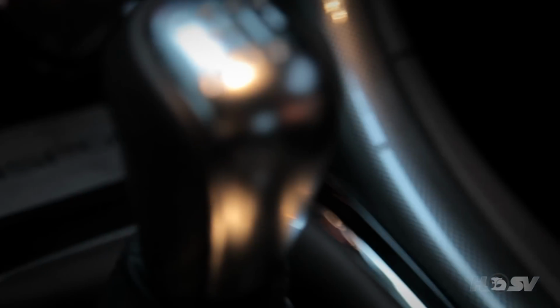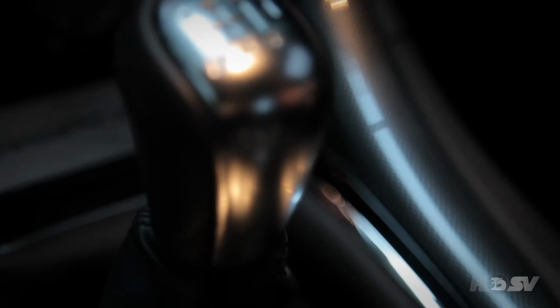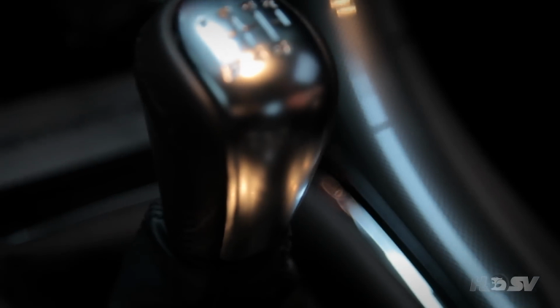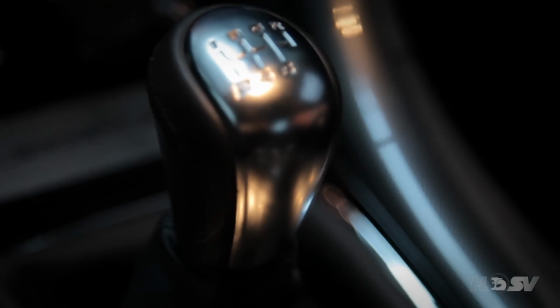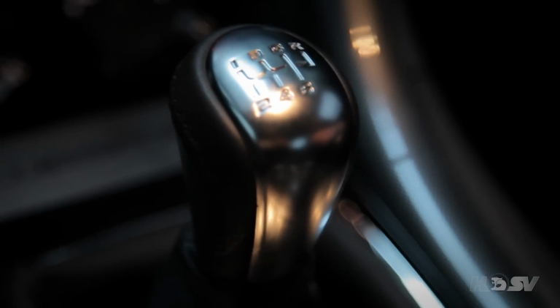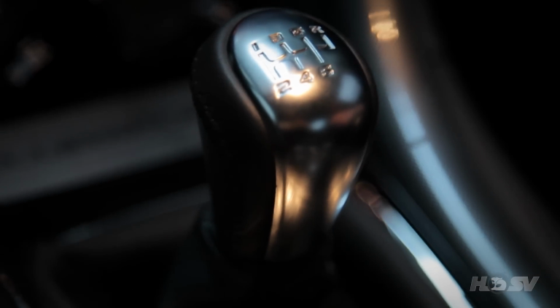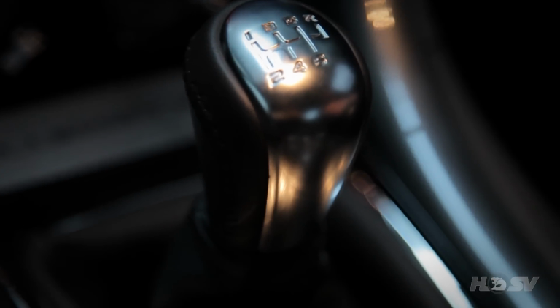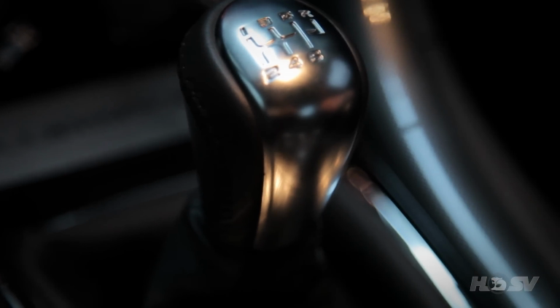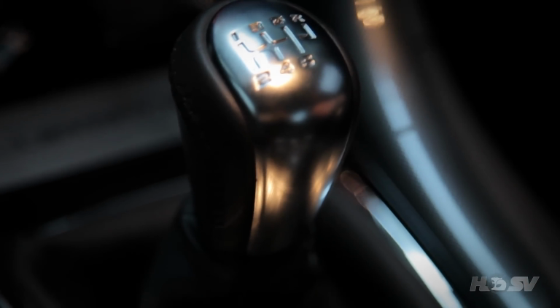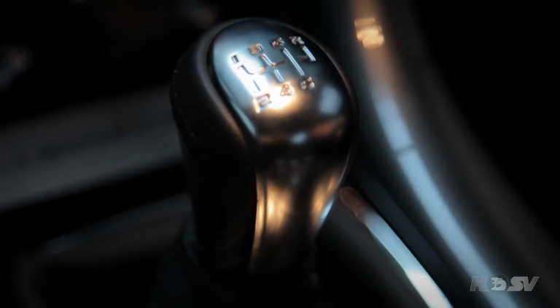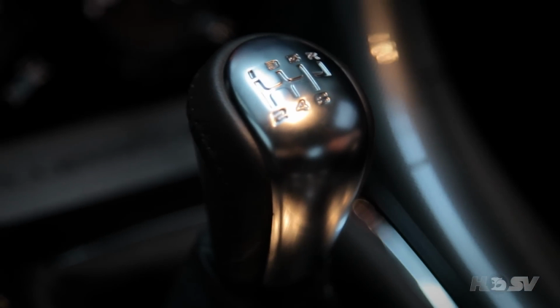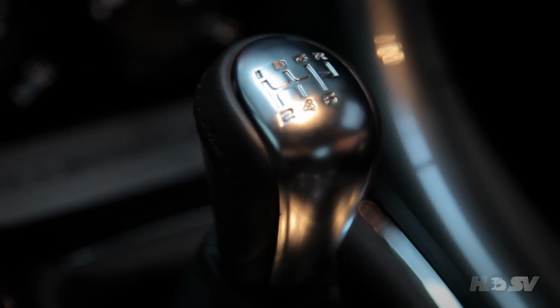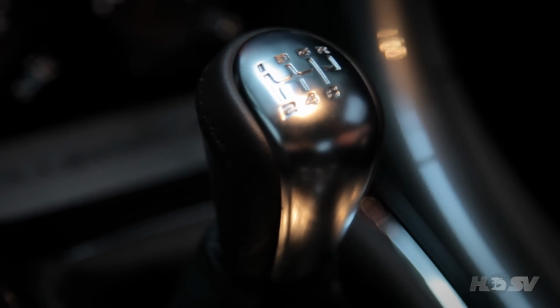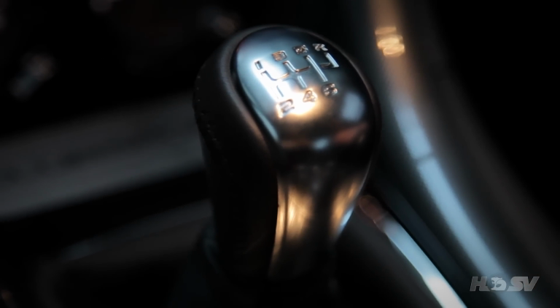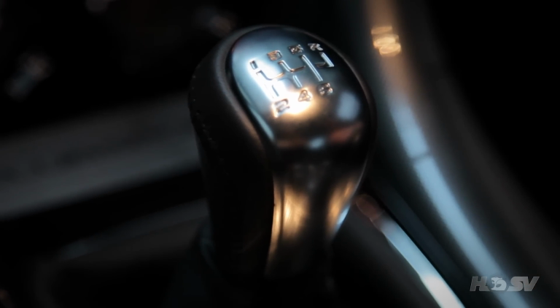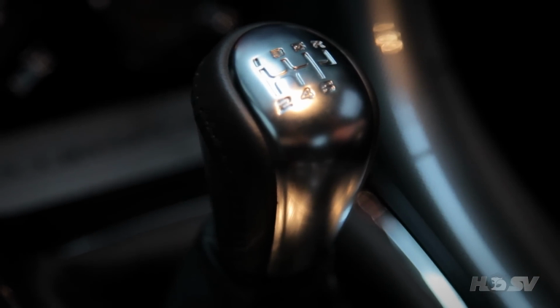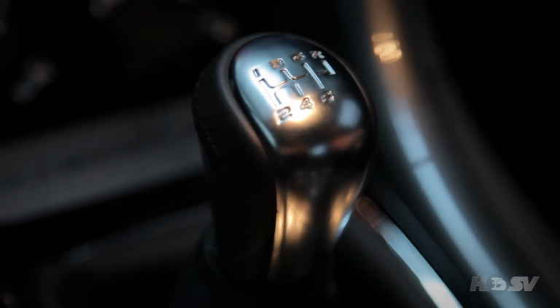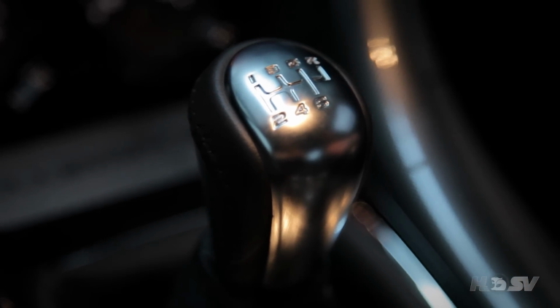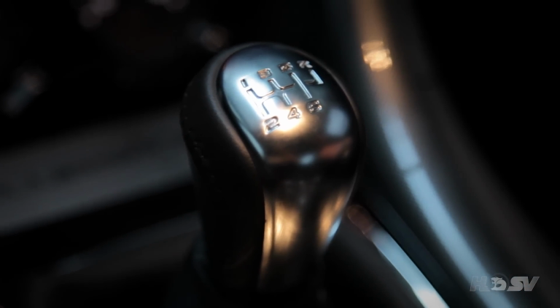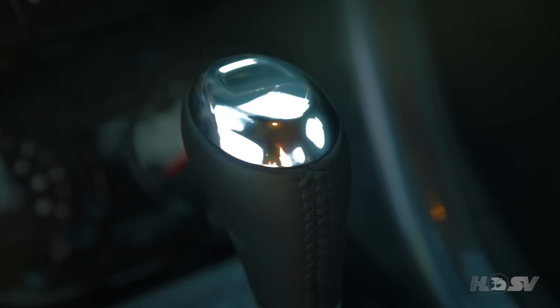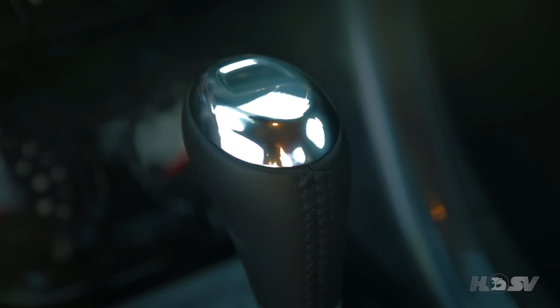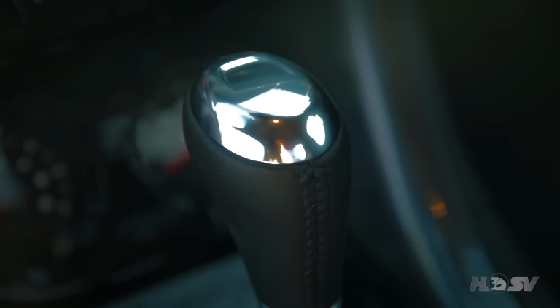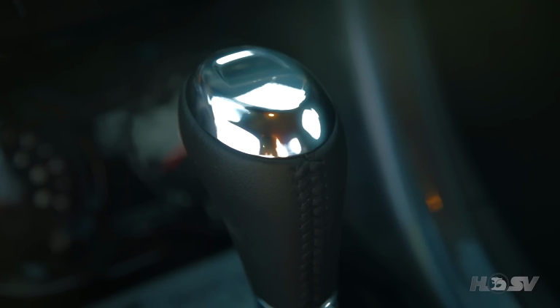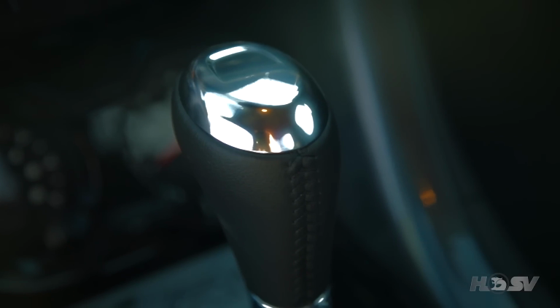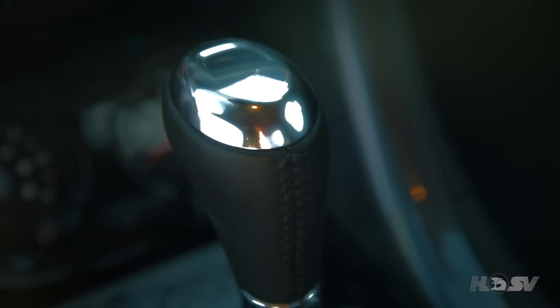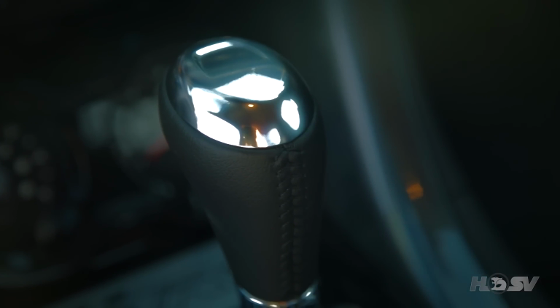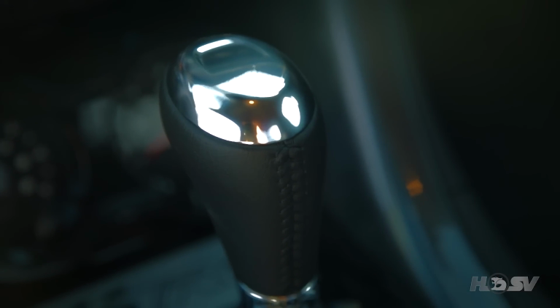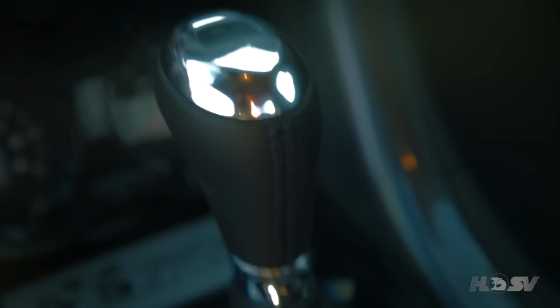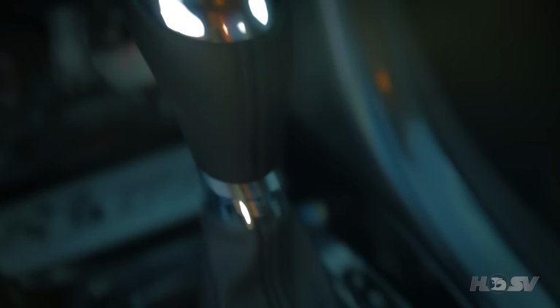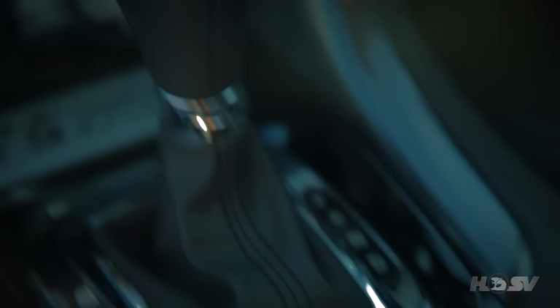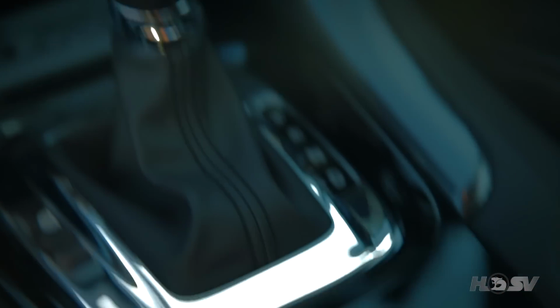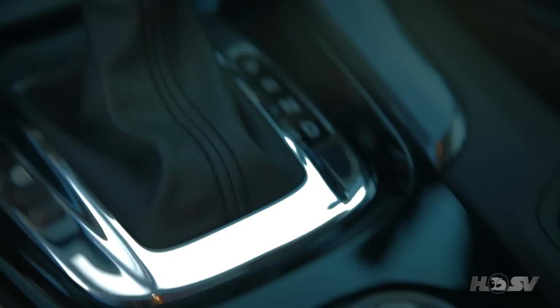The R8 is fitted as standard with the TR6060 six-speed manual, but can be optioned with the six-speed automatic with active select.